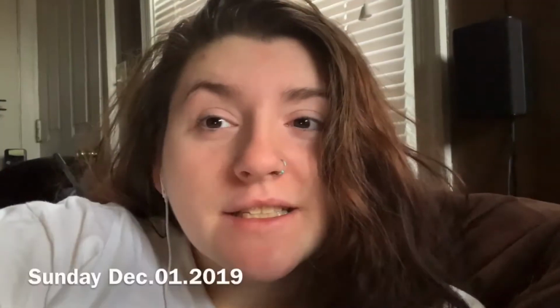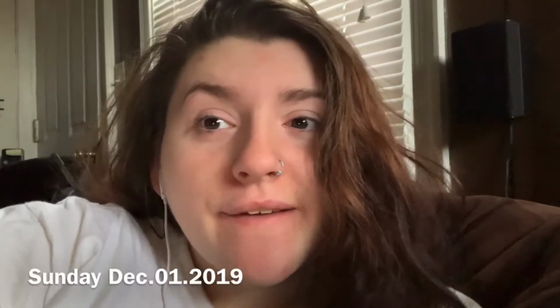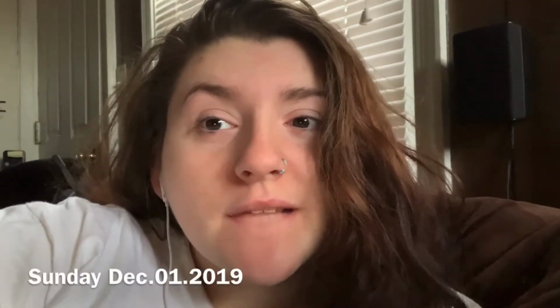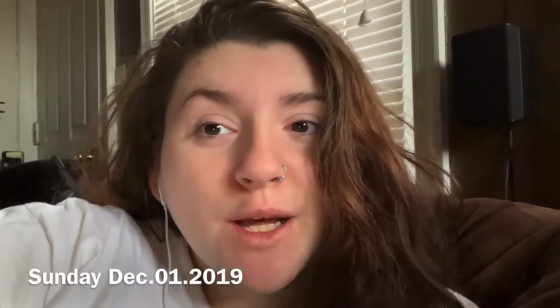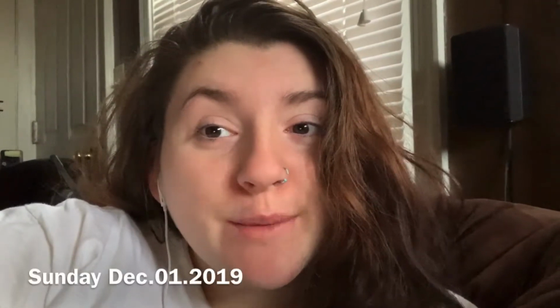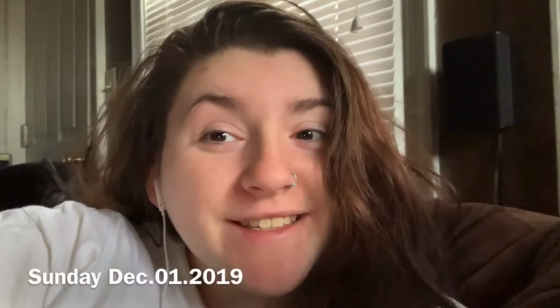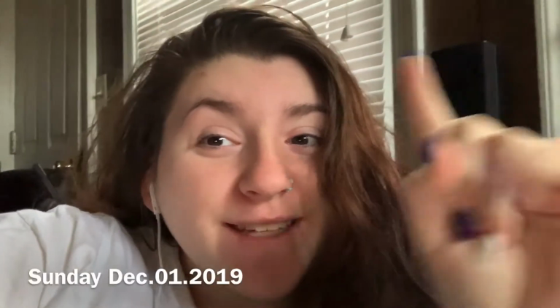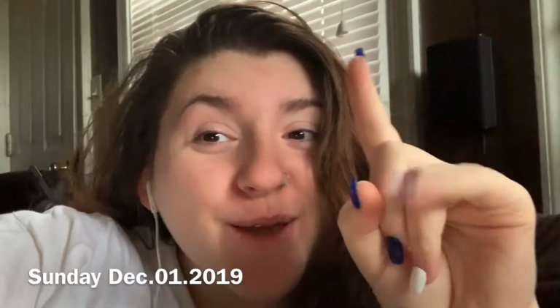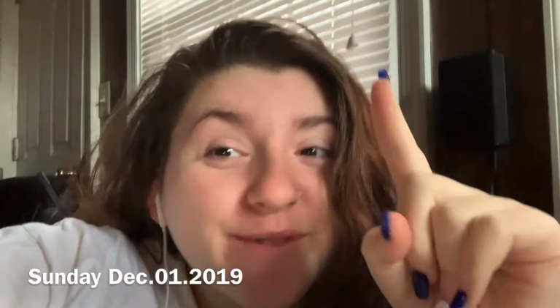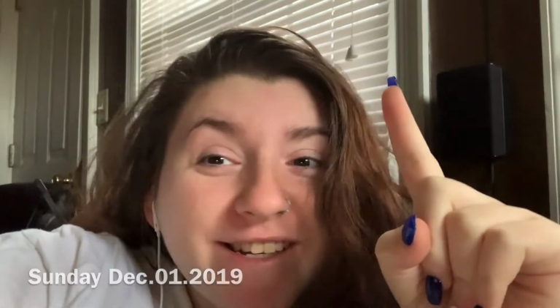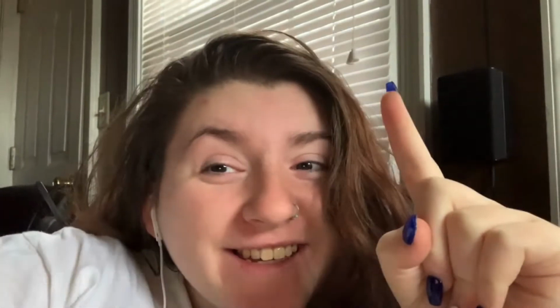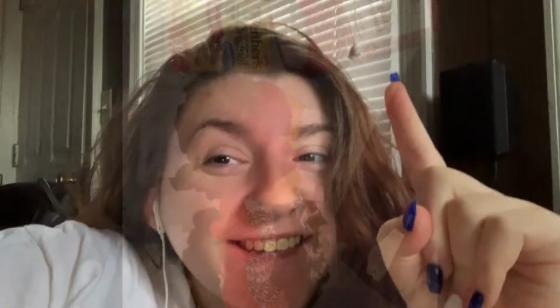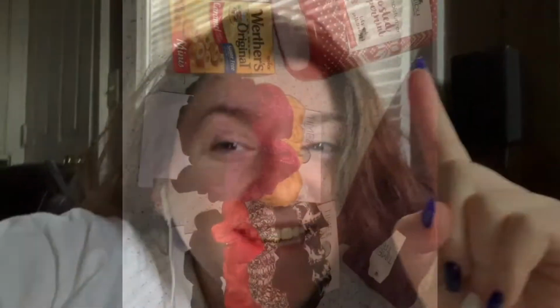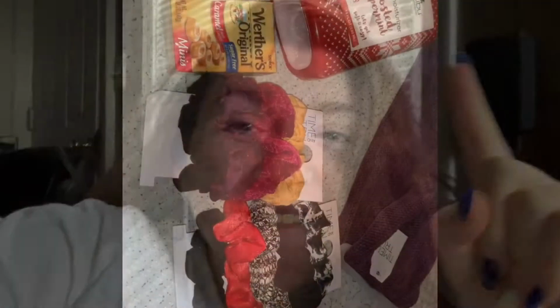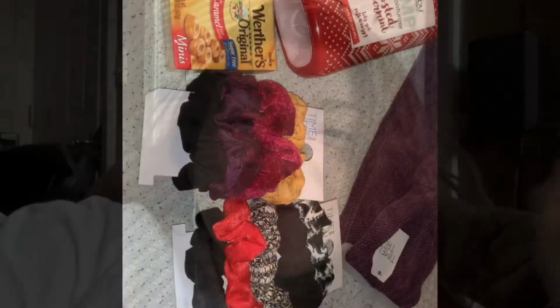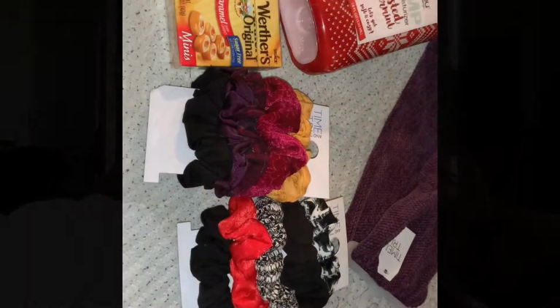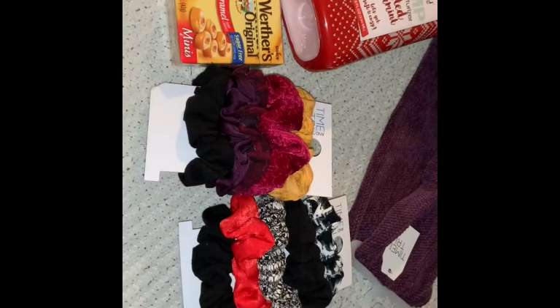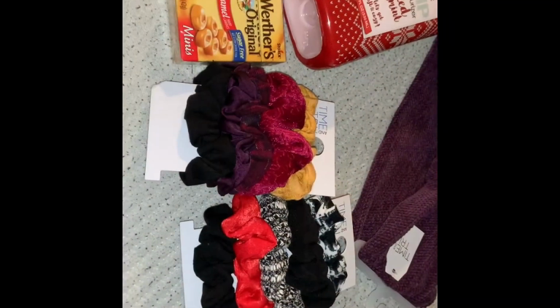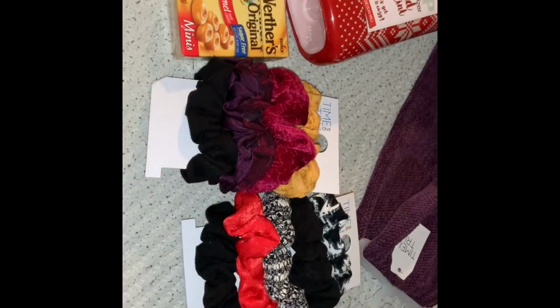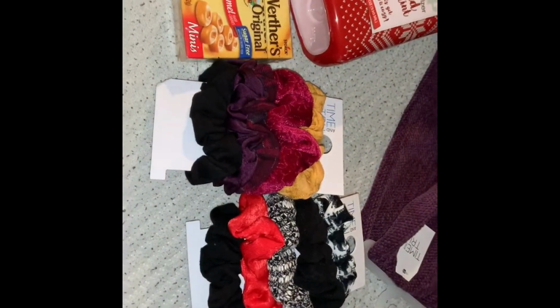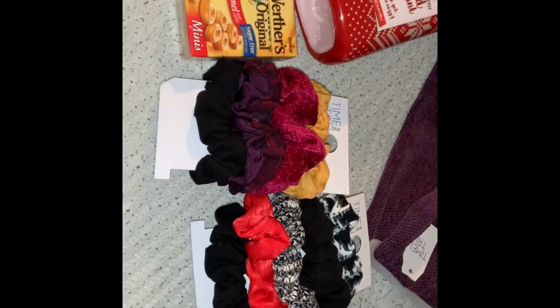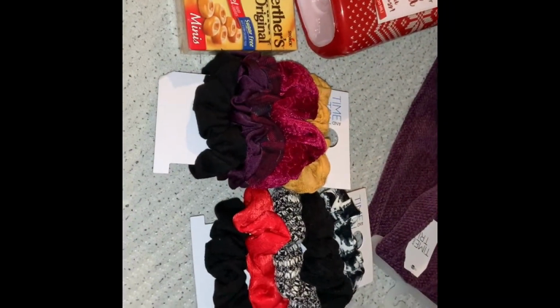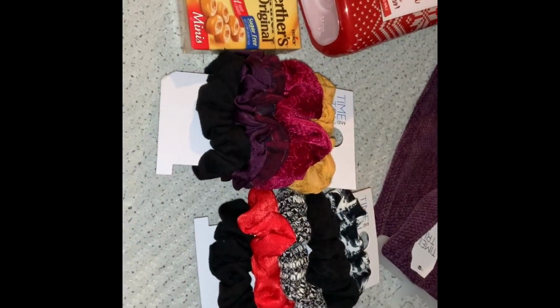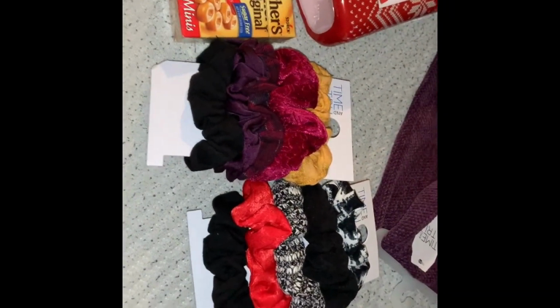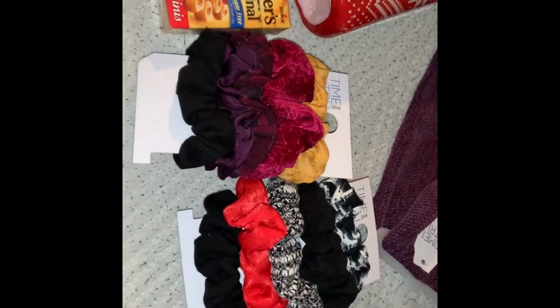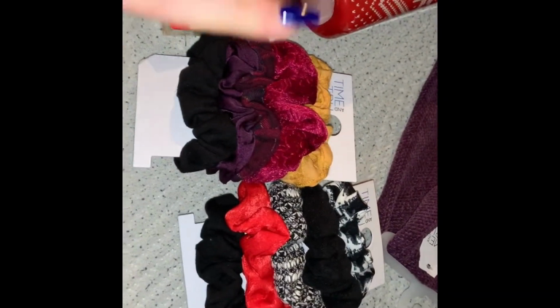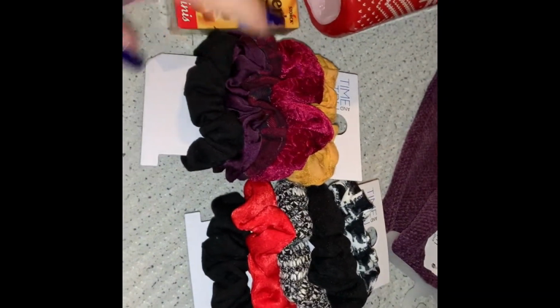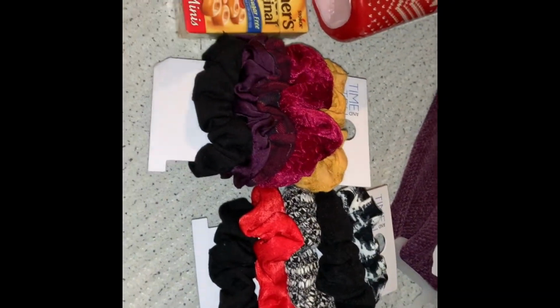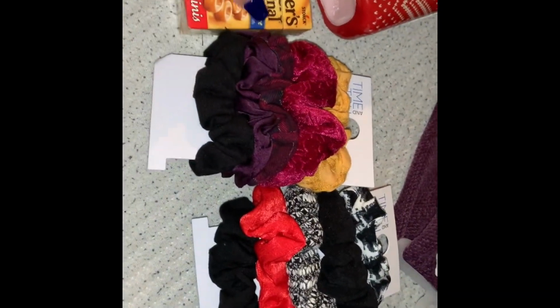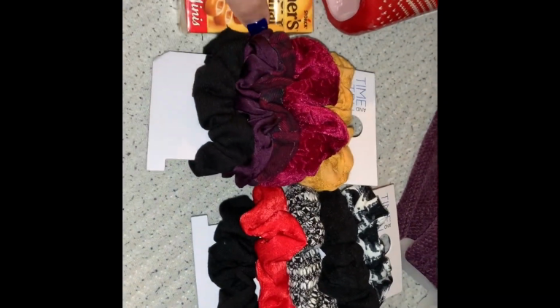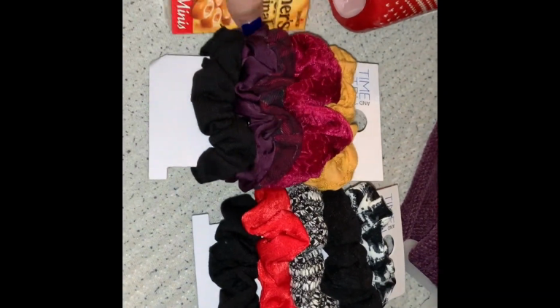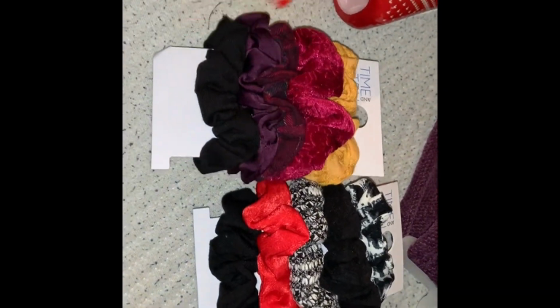It's Vlogmas day one. Start the Vlogmas intro. I wanted to show you guys what I got from Walmart first.